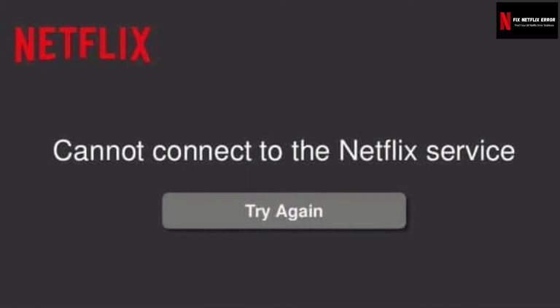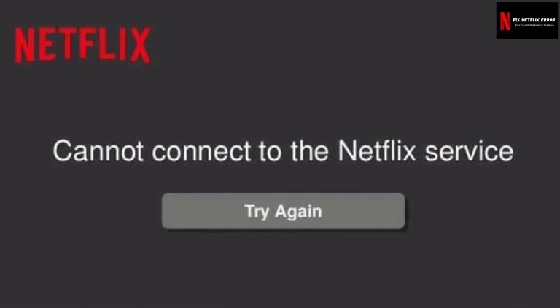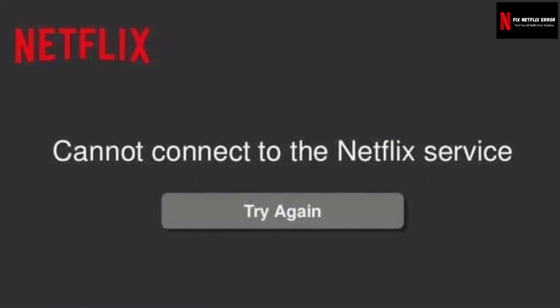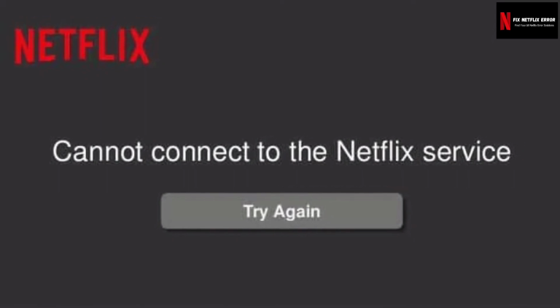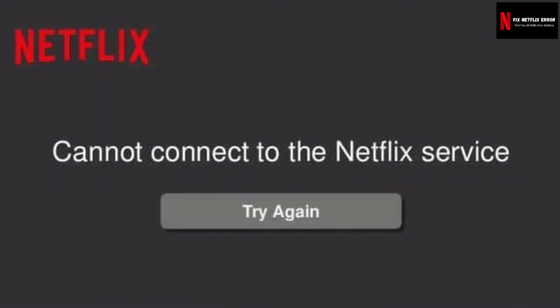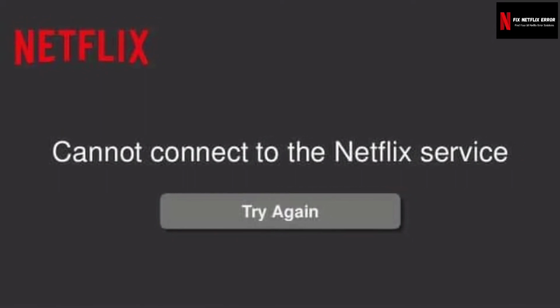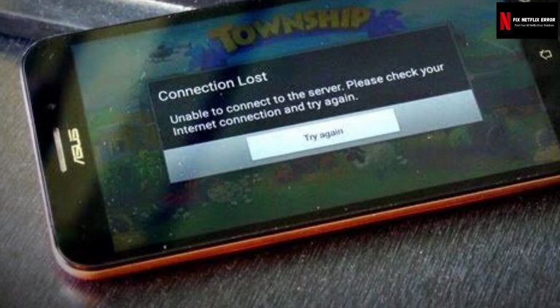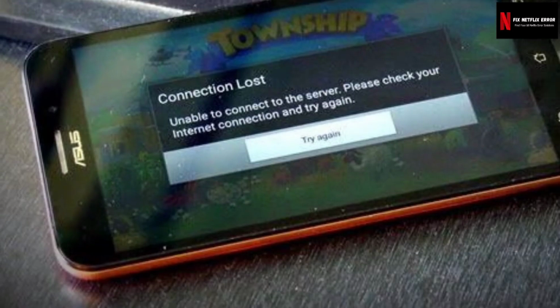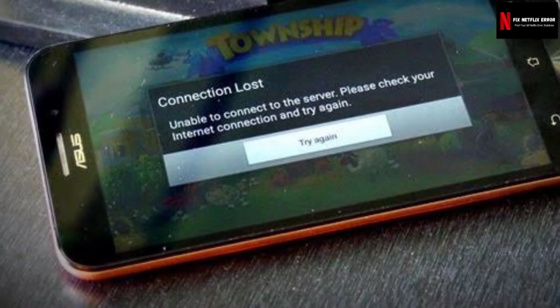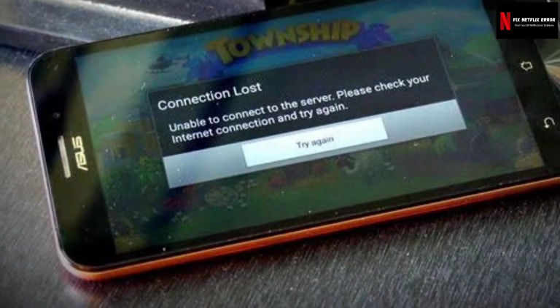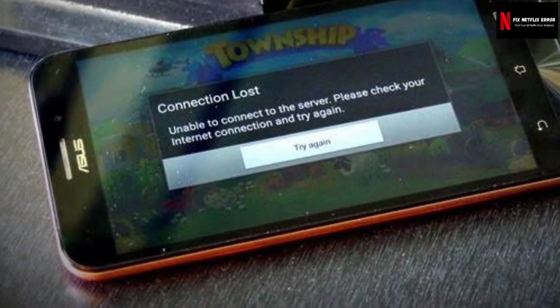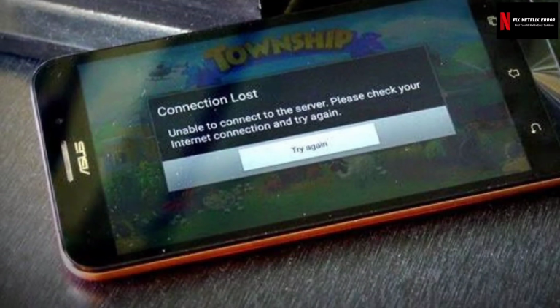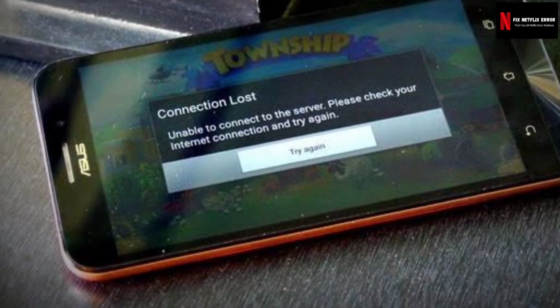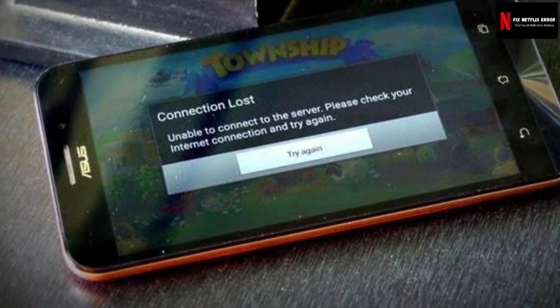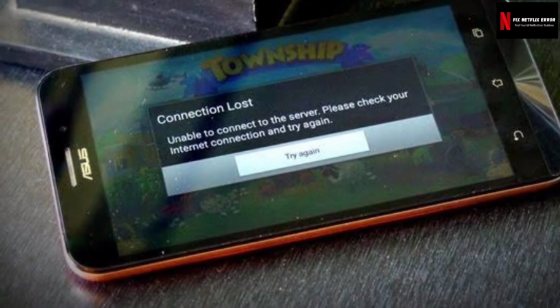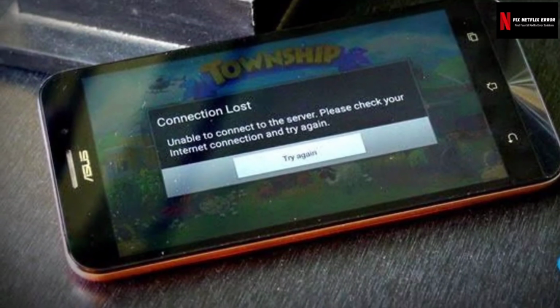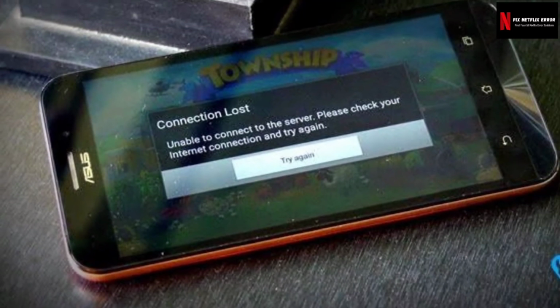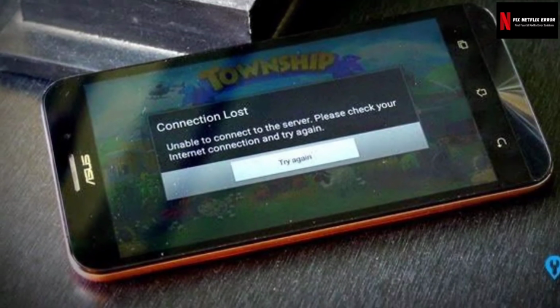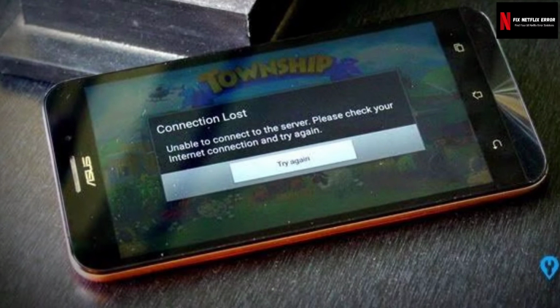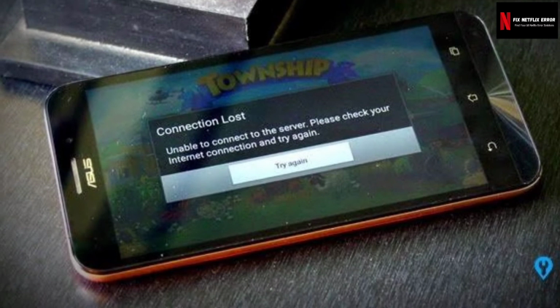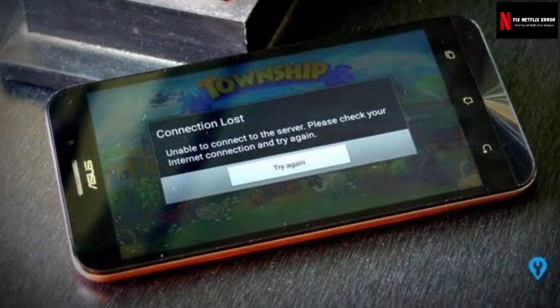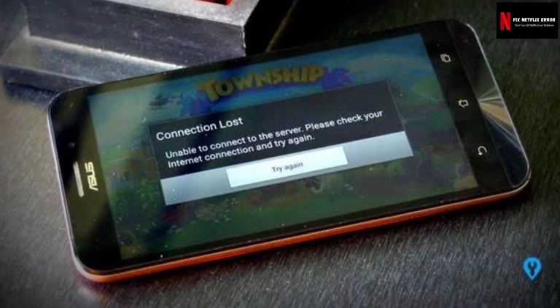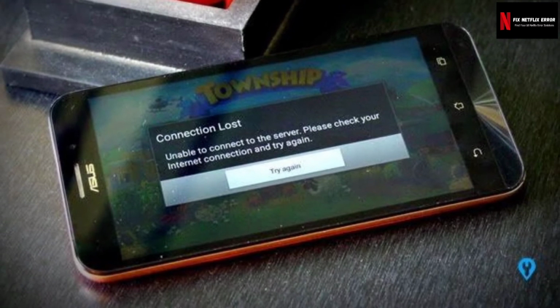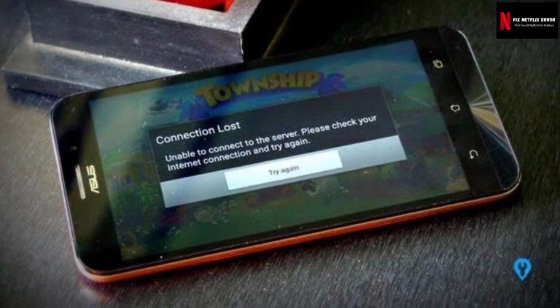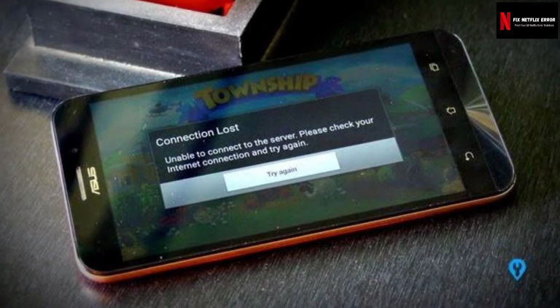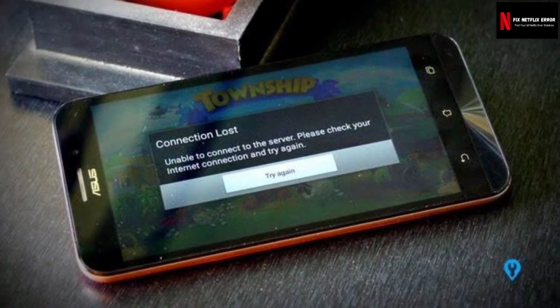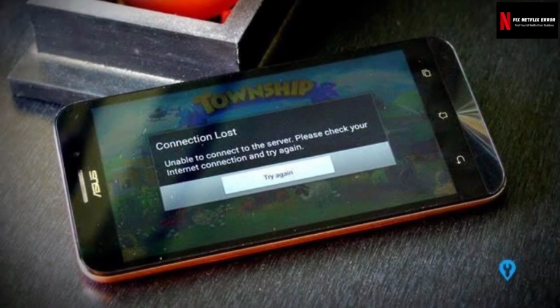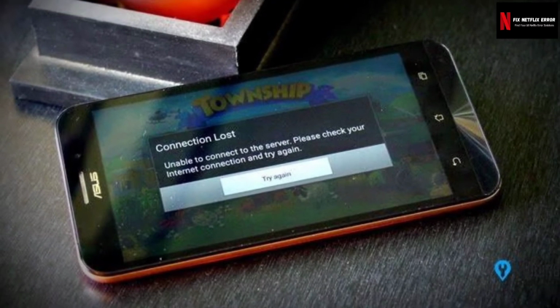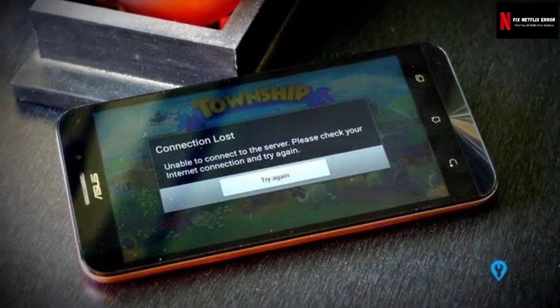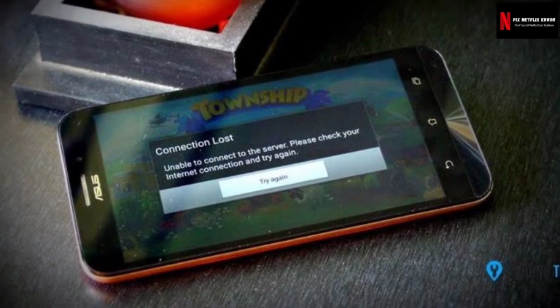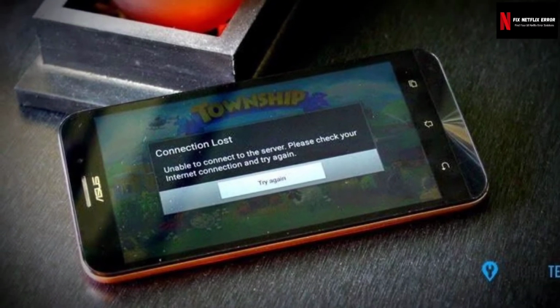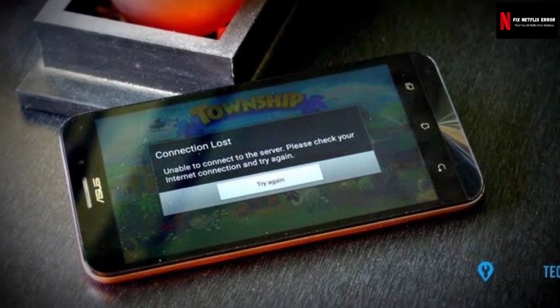In this video I'm going to mention some effective solutions to fix this Netflix error NW36.